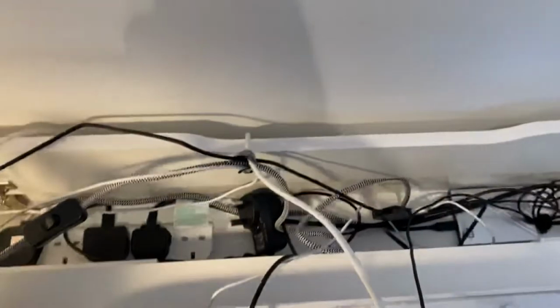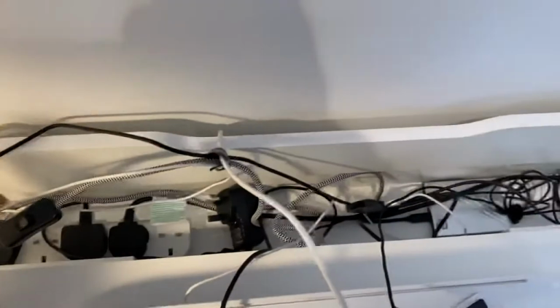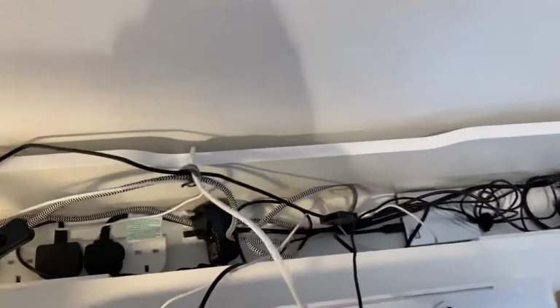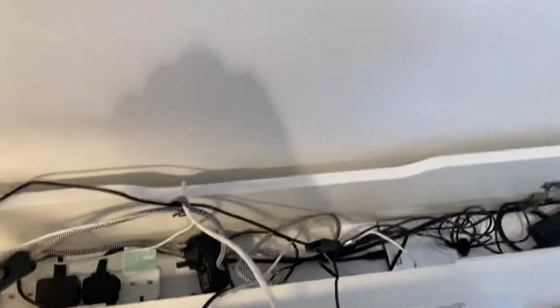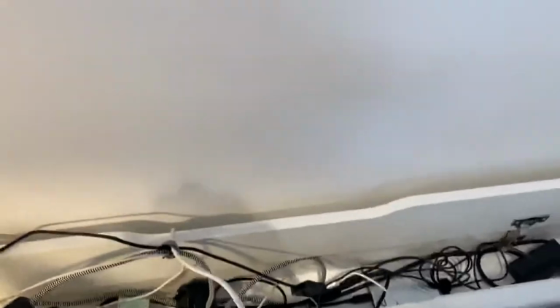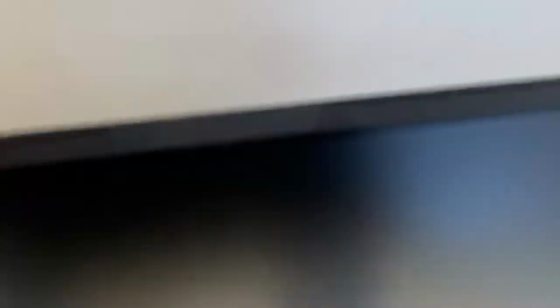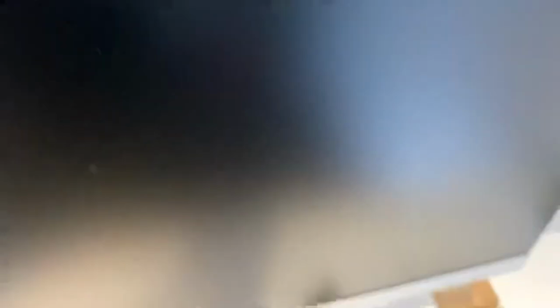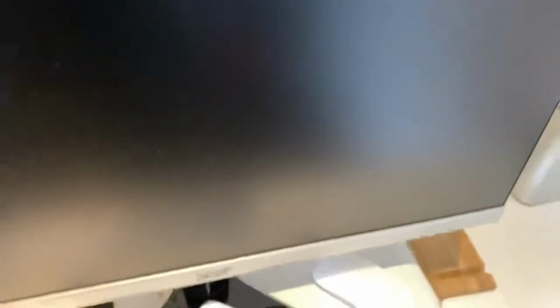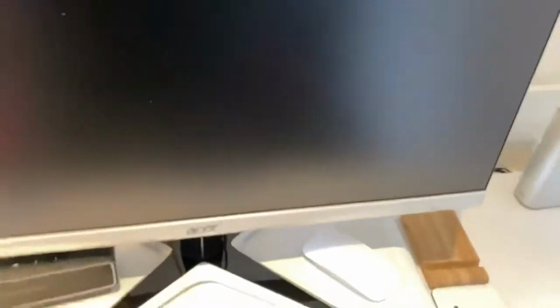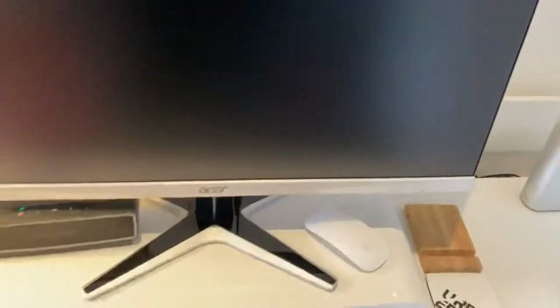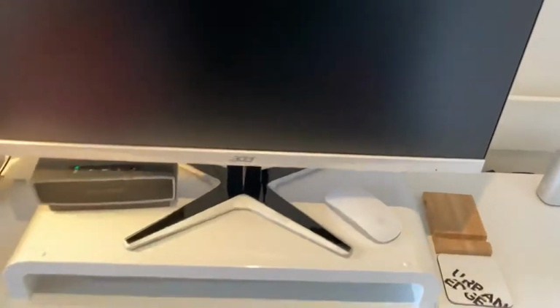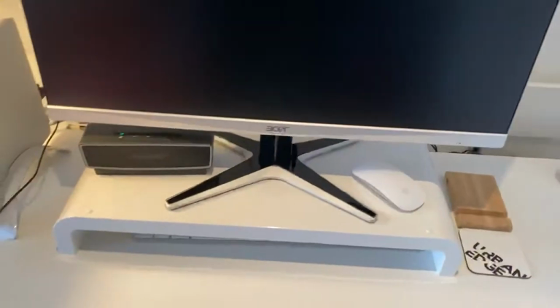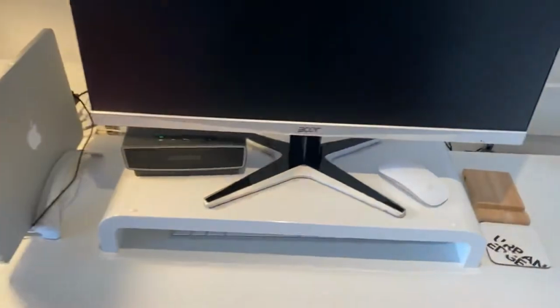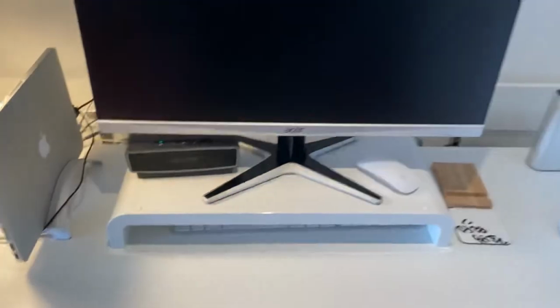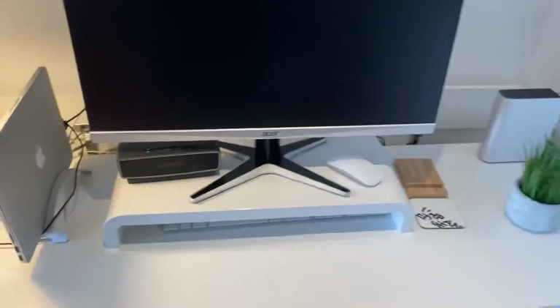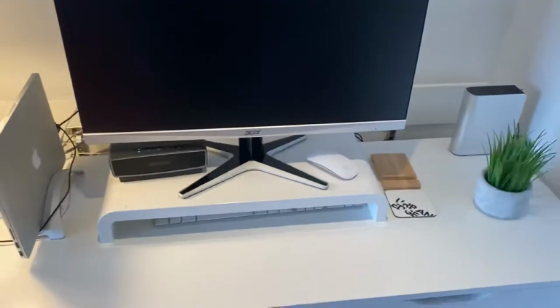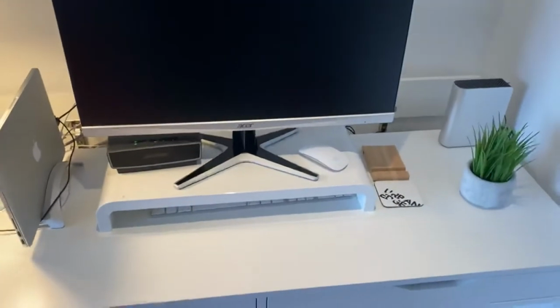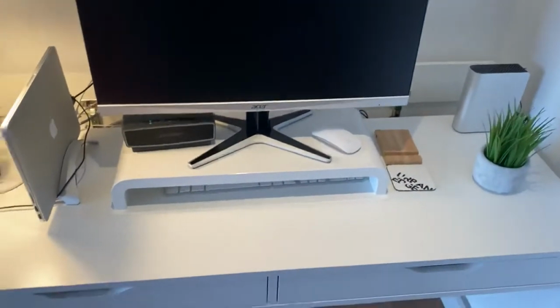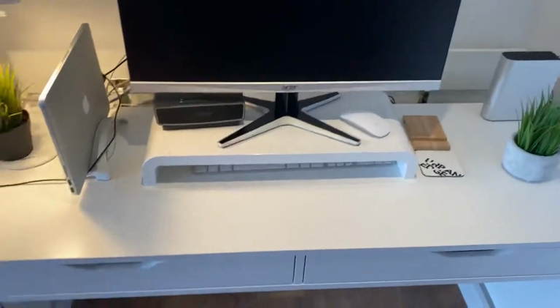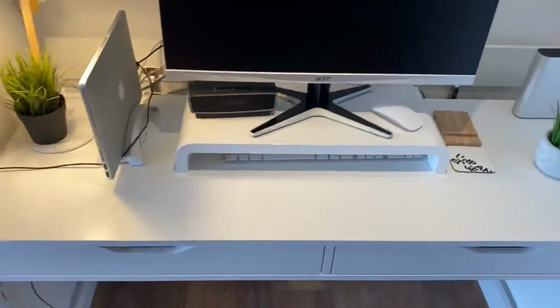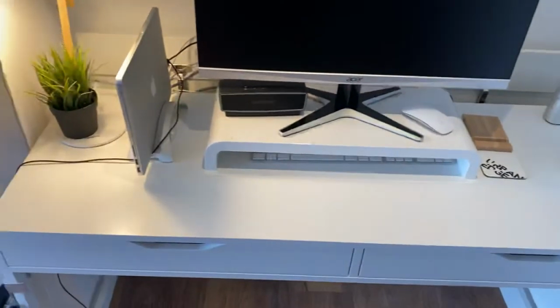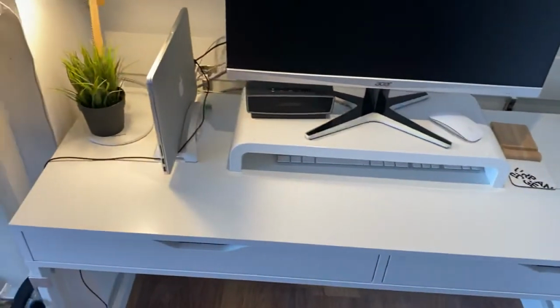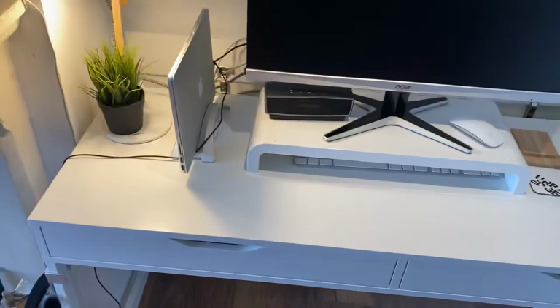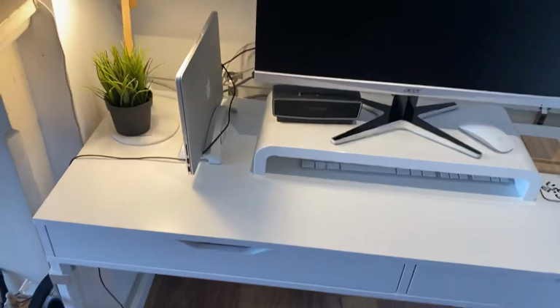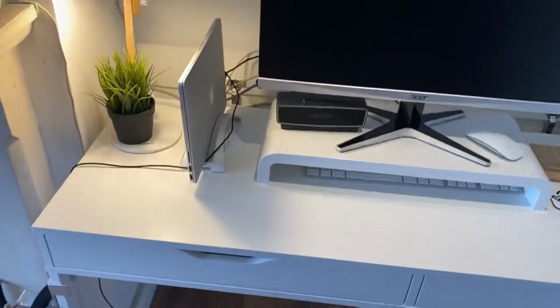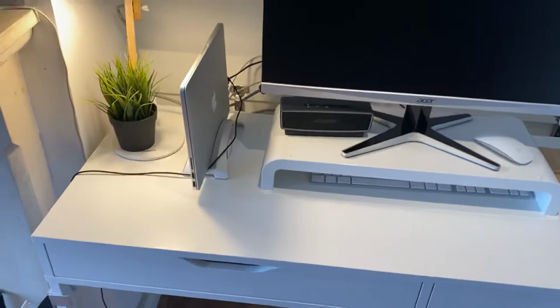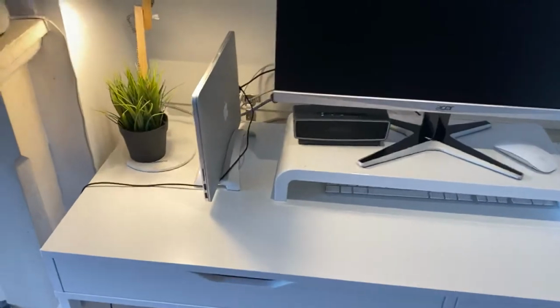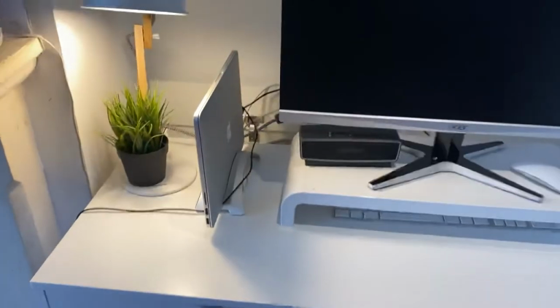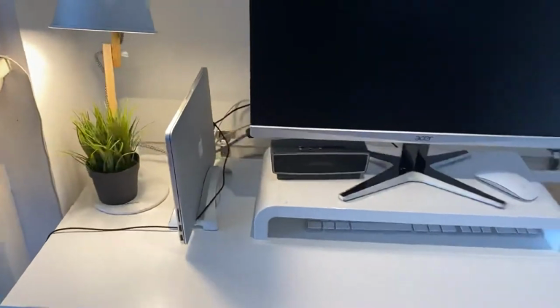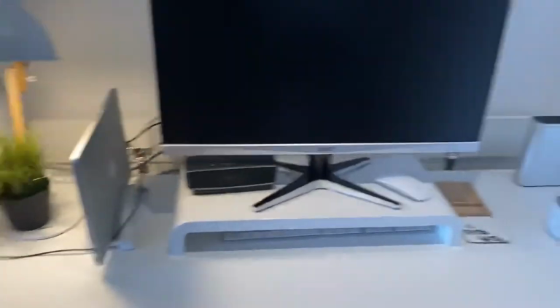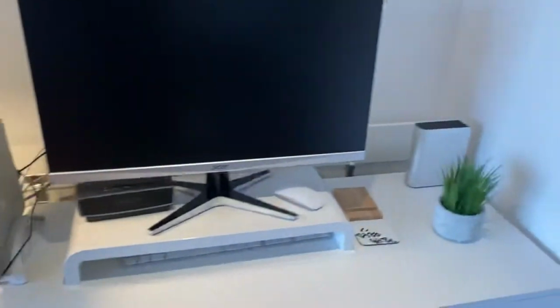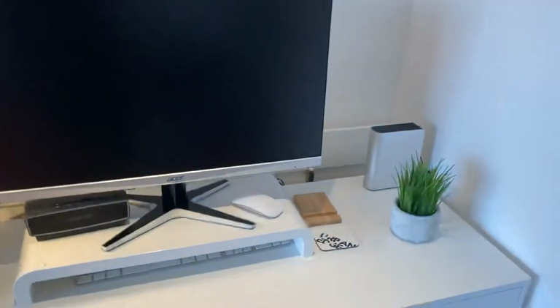Hope that's helpful and you understand the size of the desk. But otherwise, great sturdy desk — very happy with it.